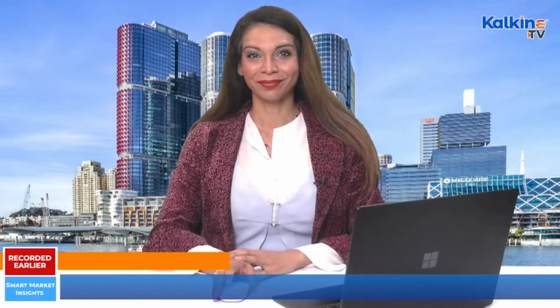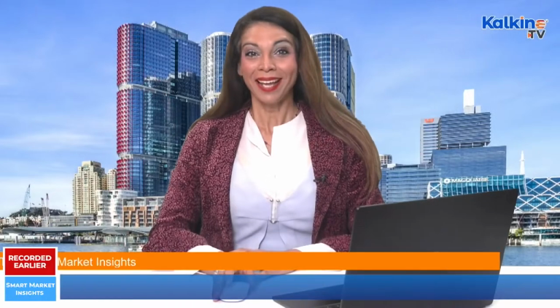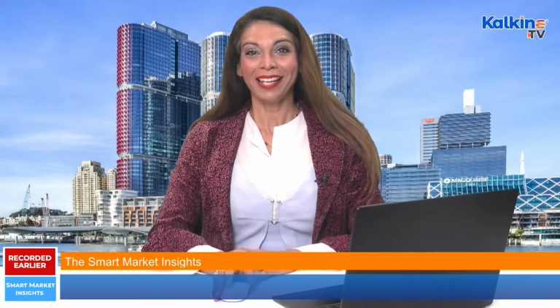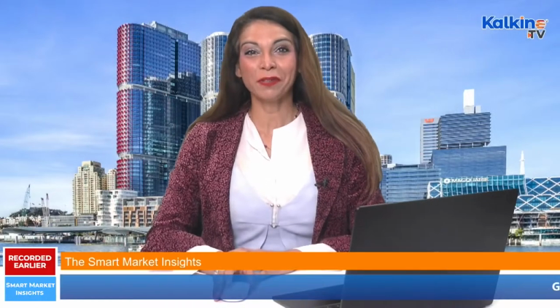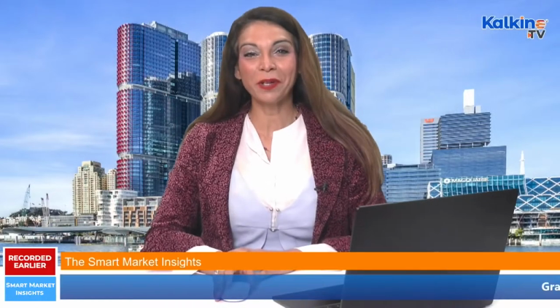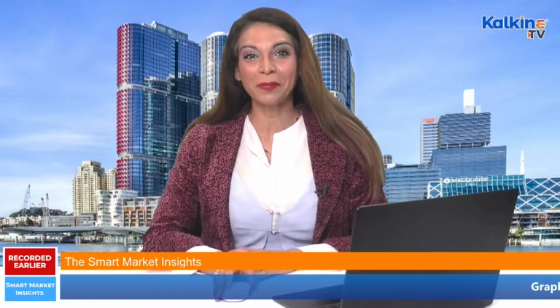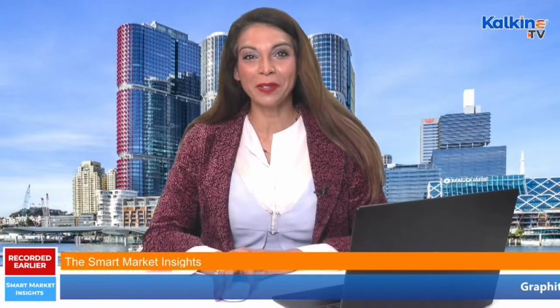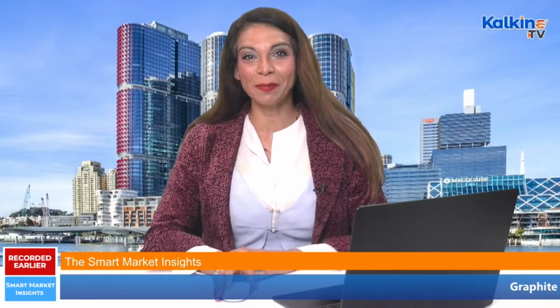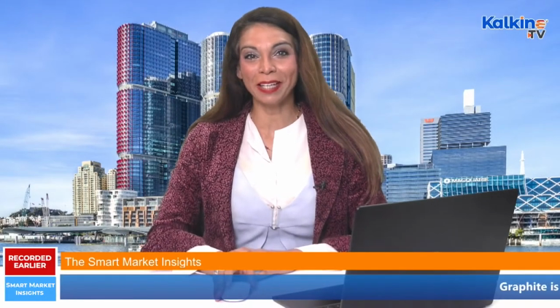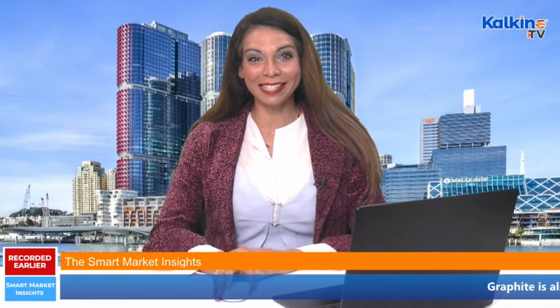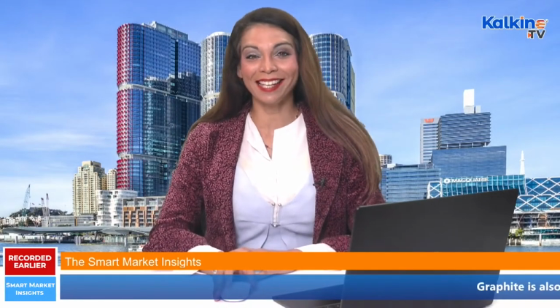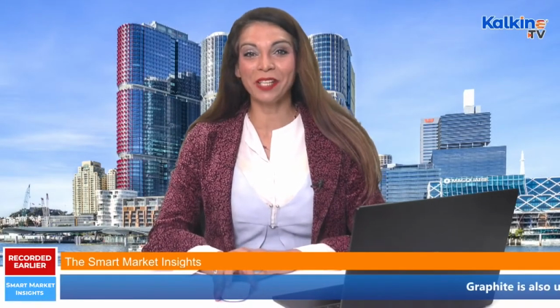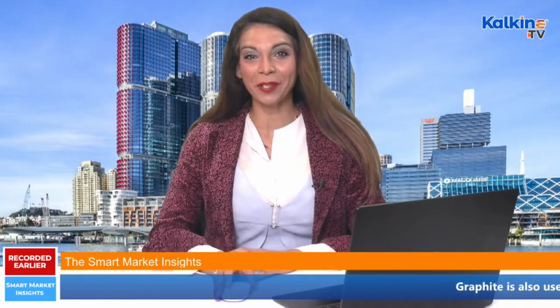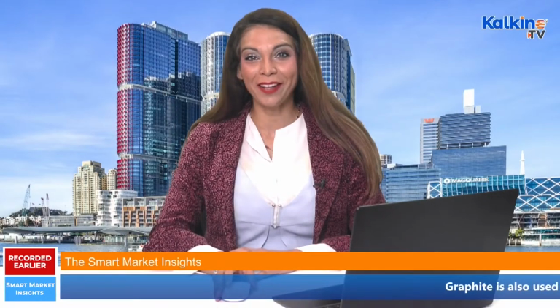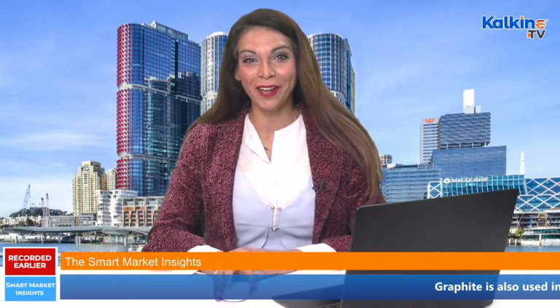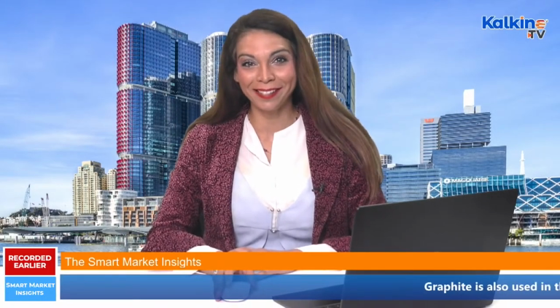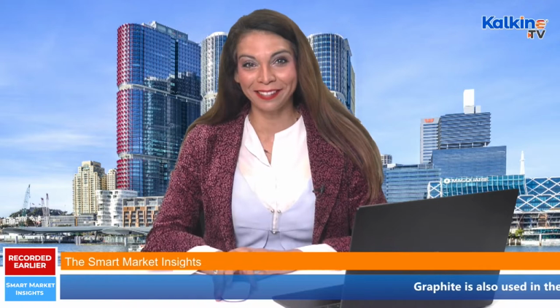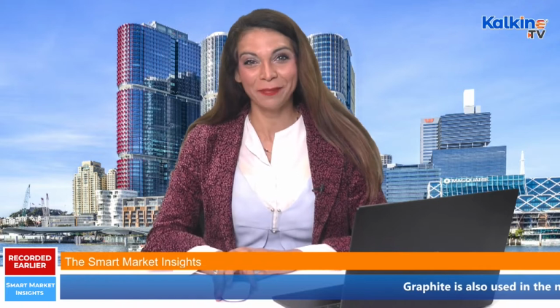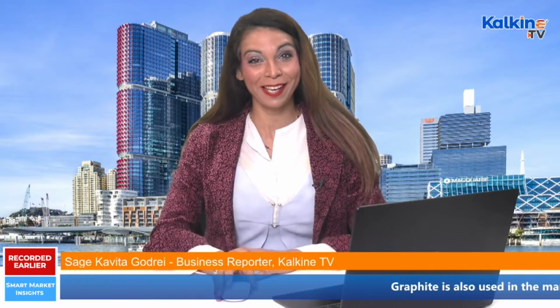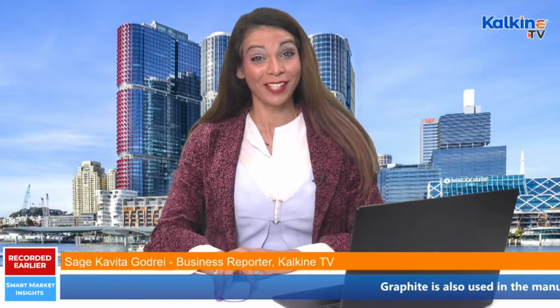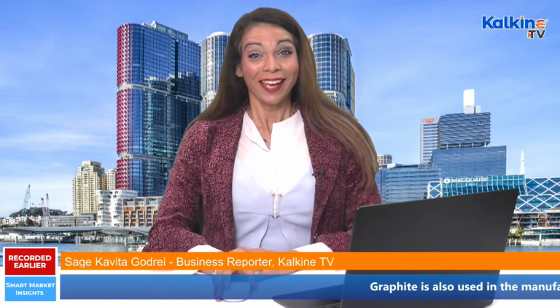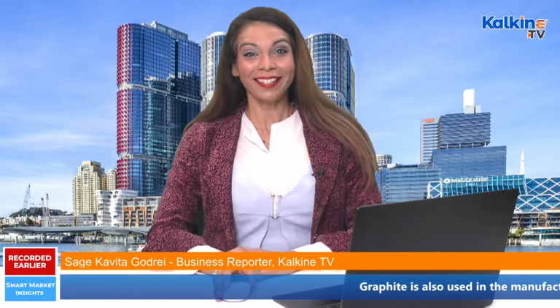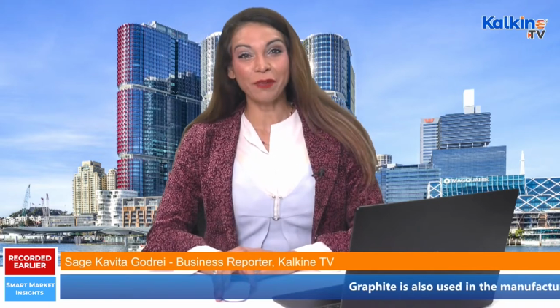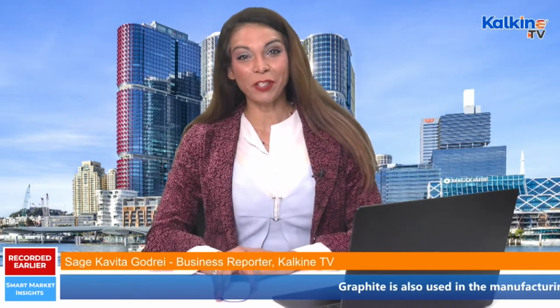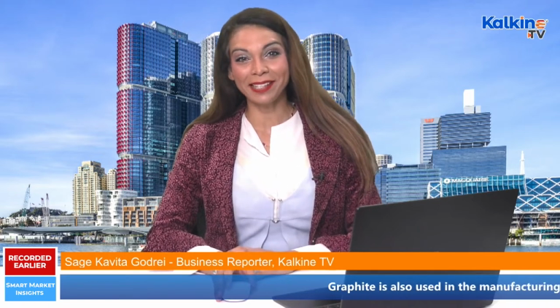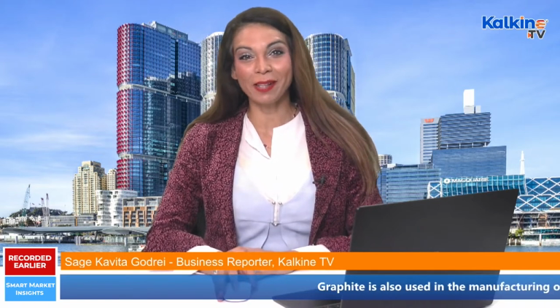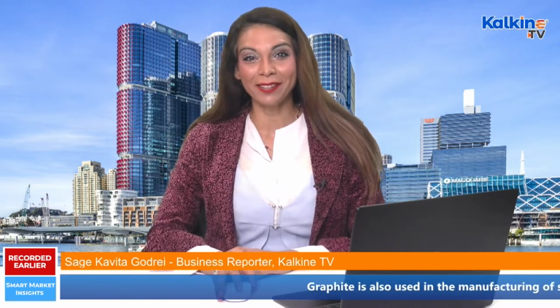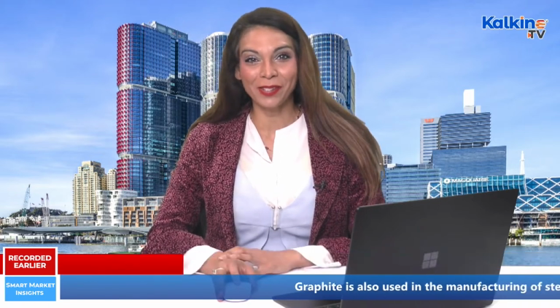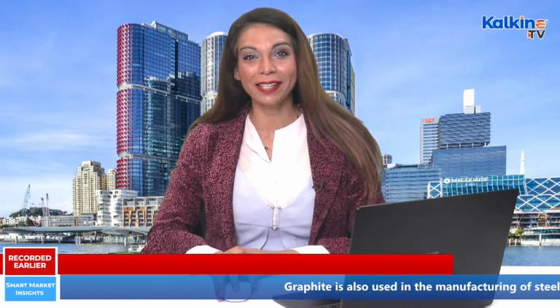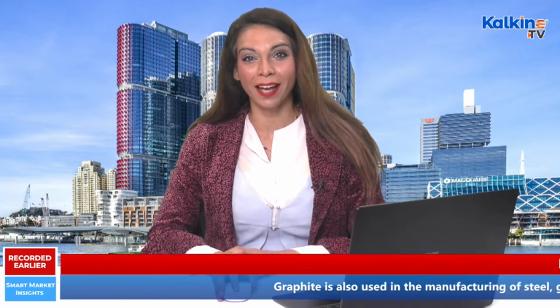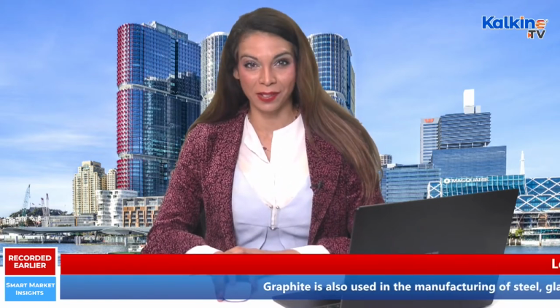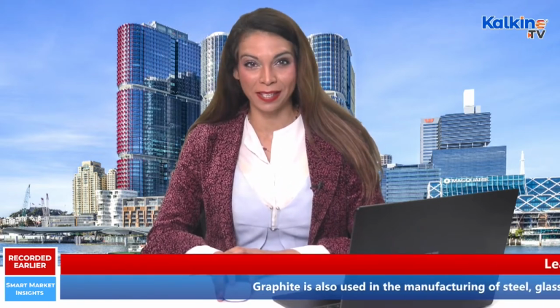Hello everyone, welcome to the Smart Market Insights here on Kalkine TV. I'm Sage and today we will be shining some light on the Australian housing sector.